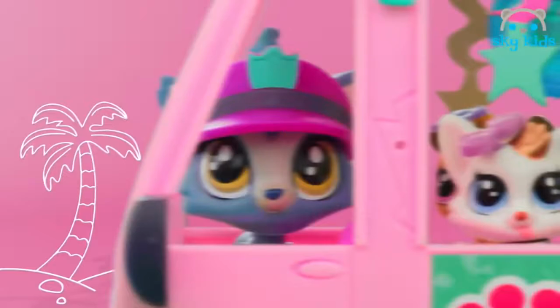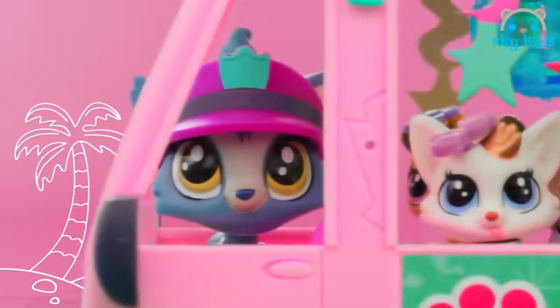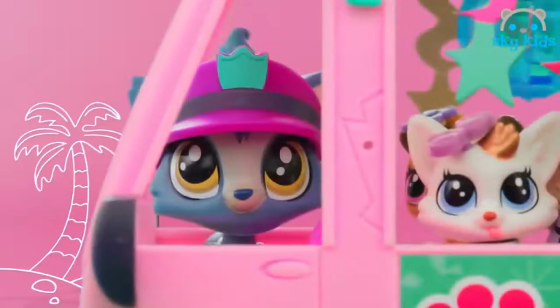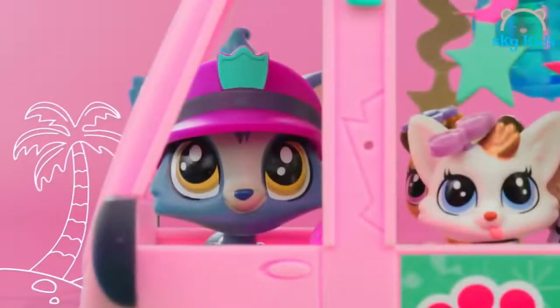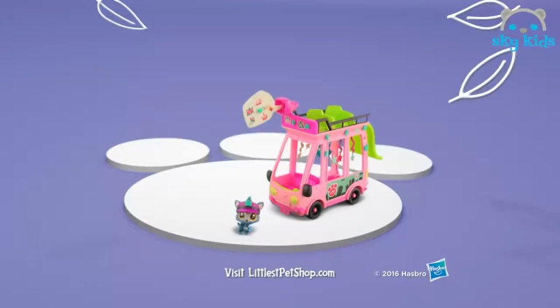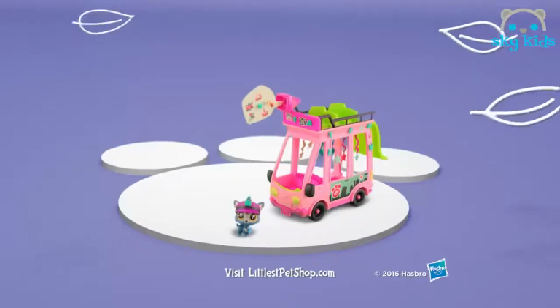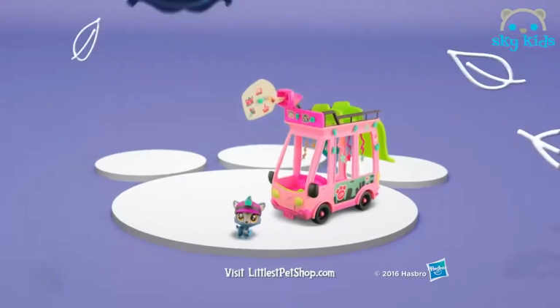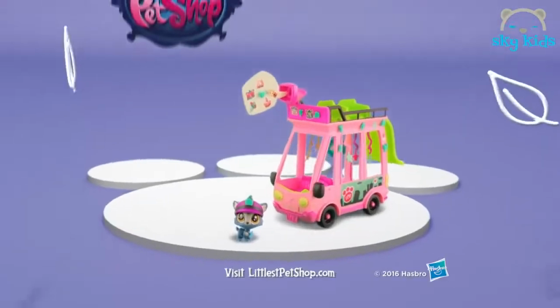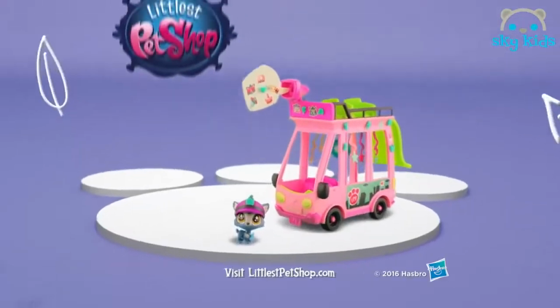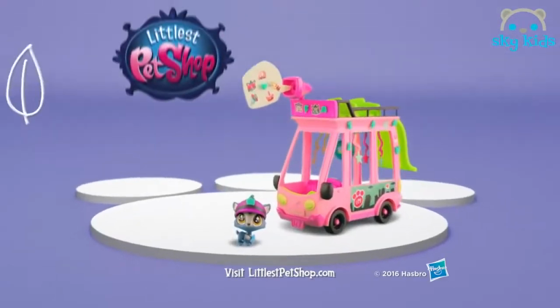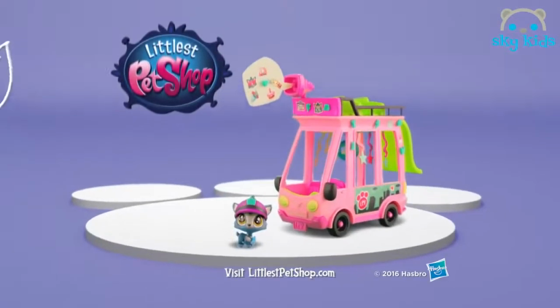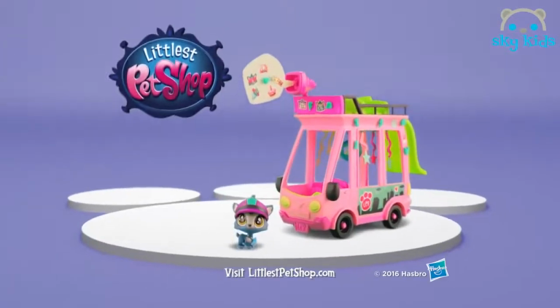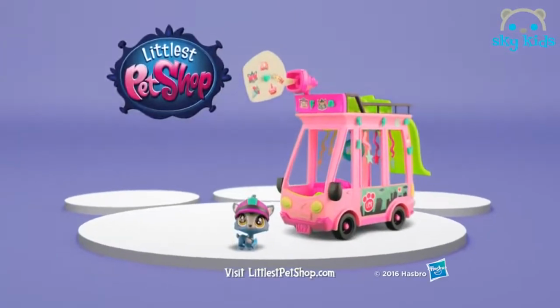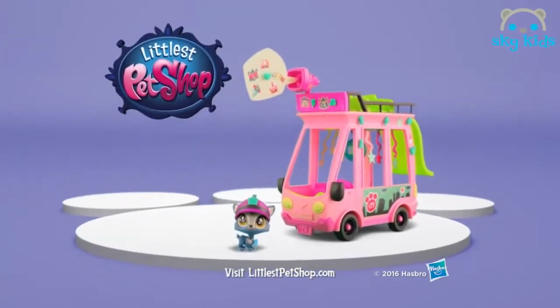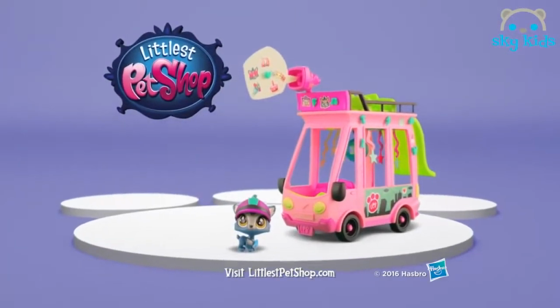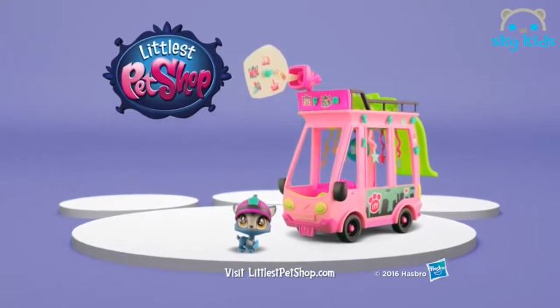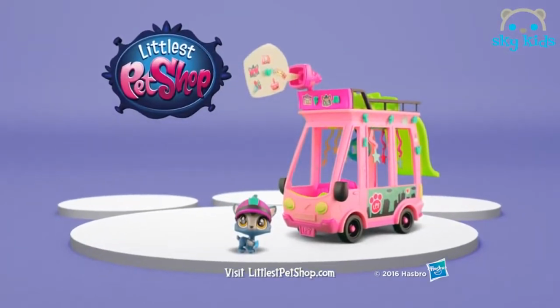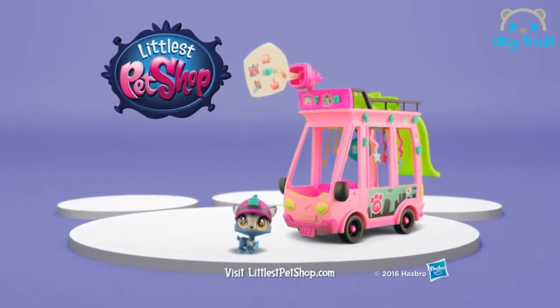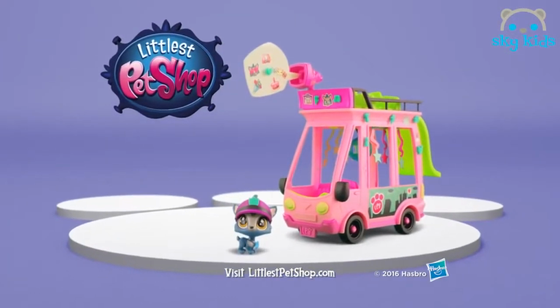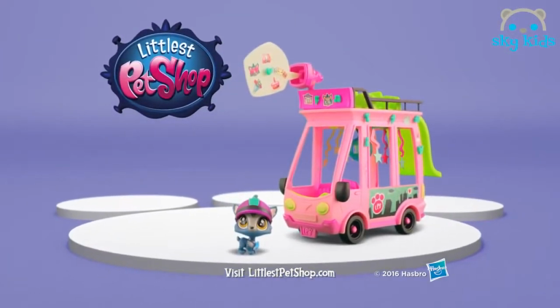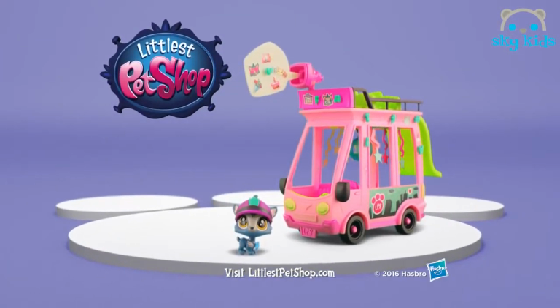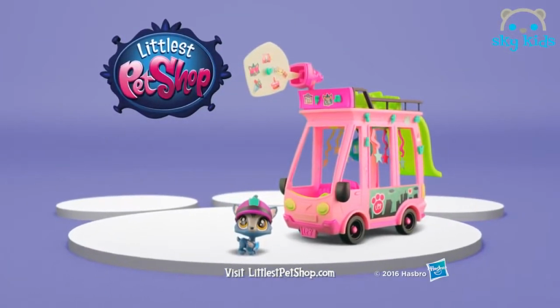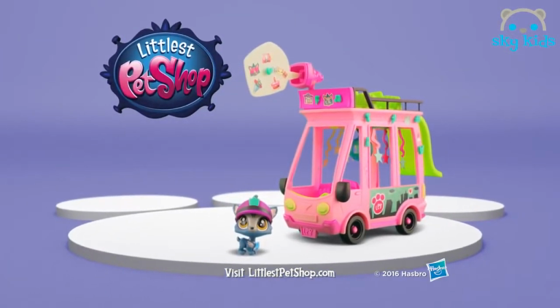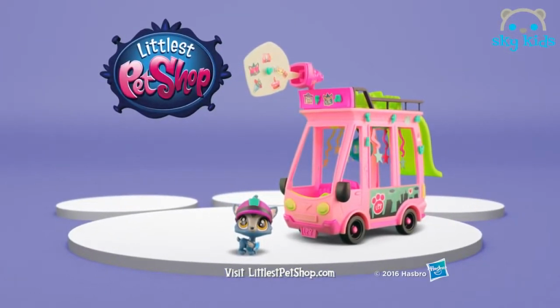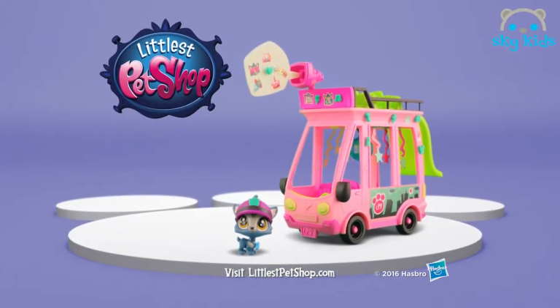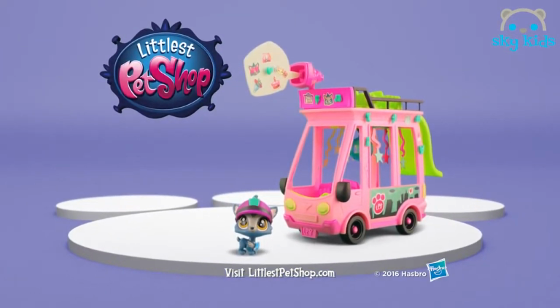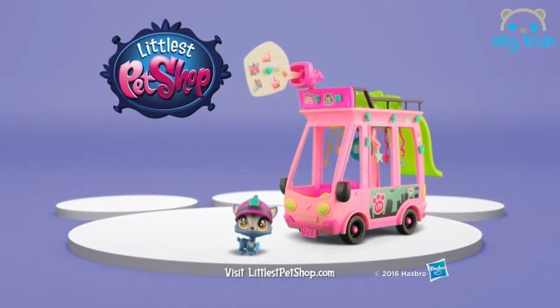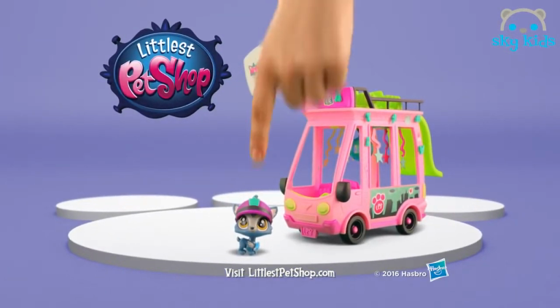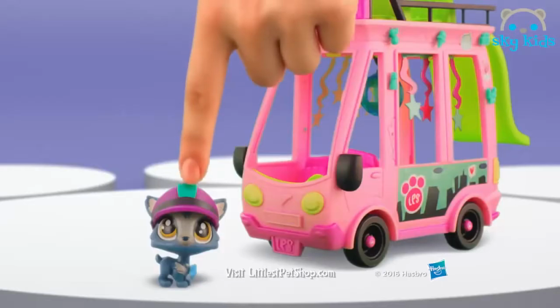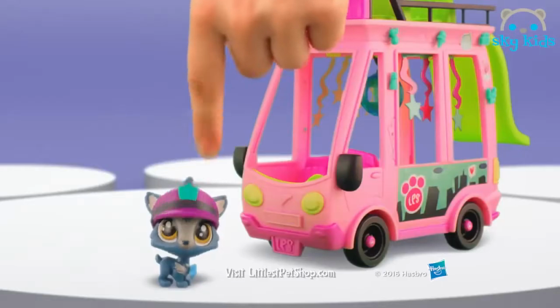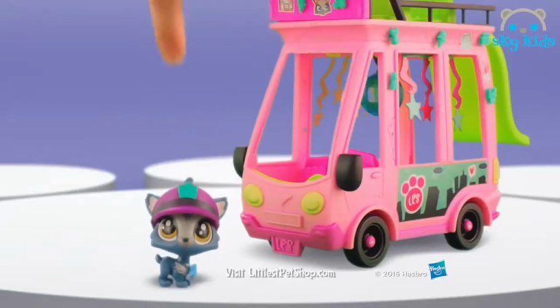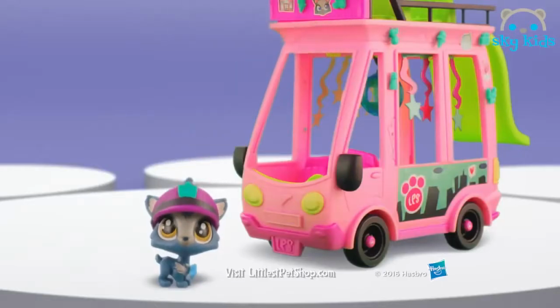Your Littlest Pet Shop comes with one pet, other pets sold separately. Can't get enough, can't stop the cute.